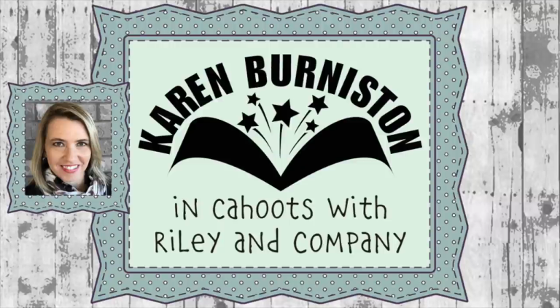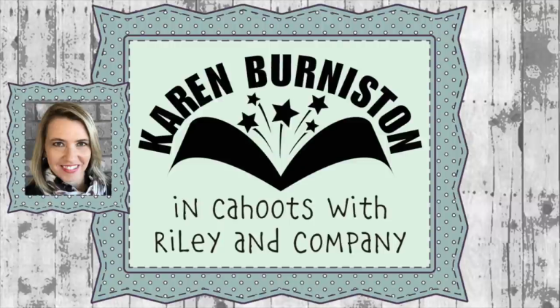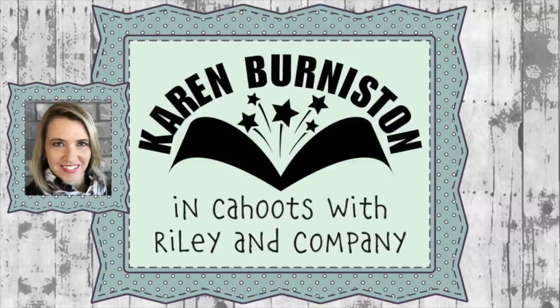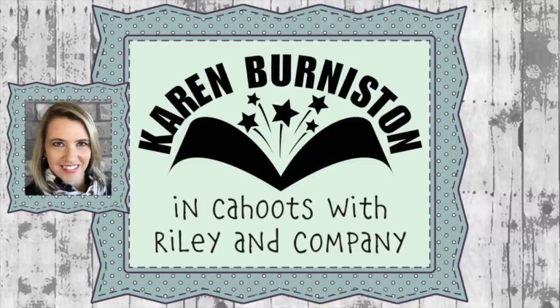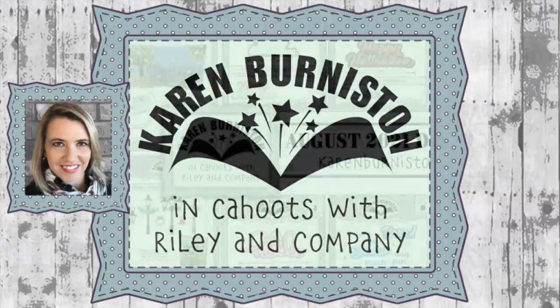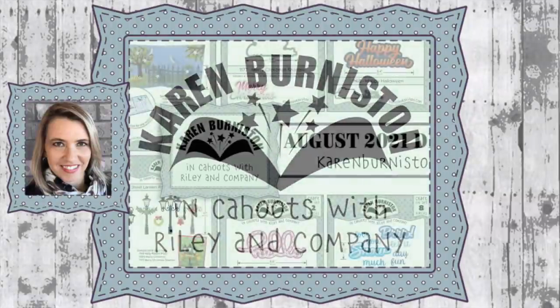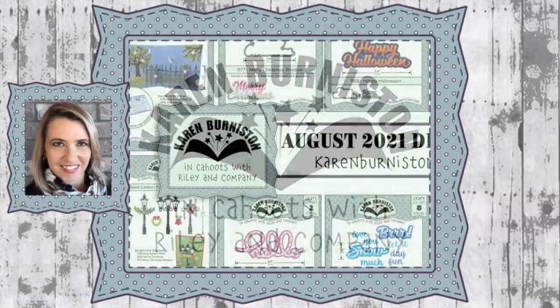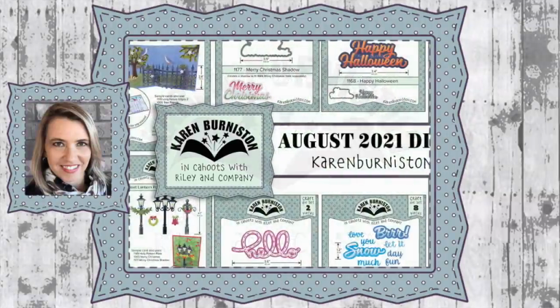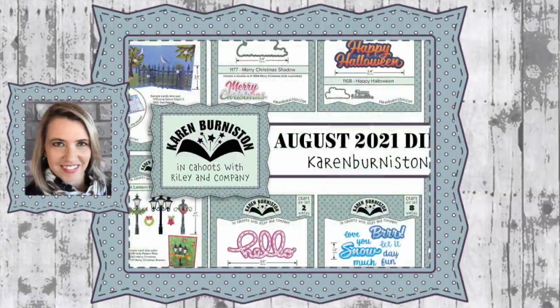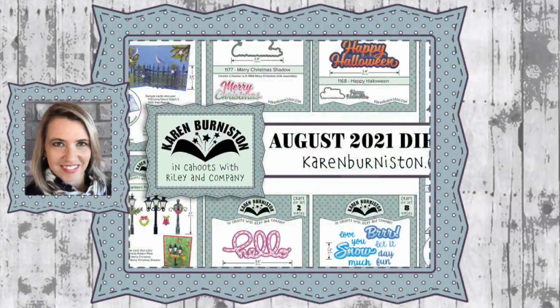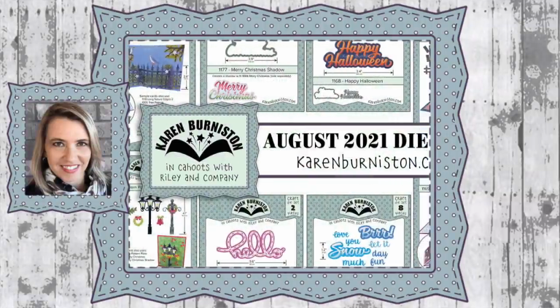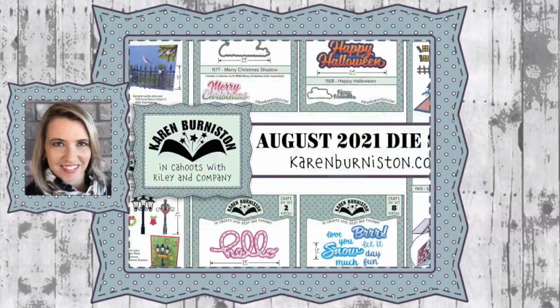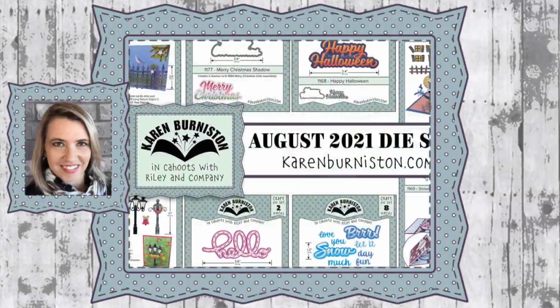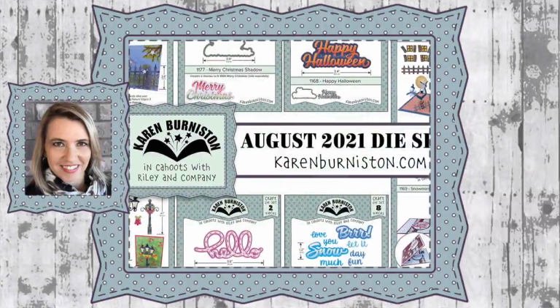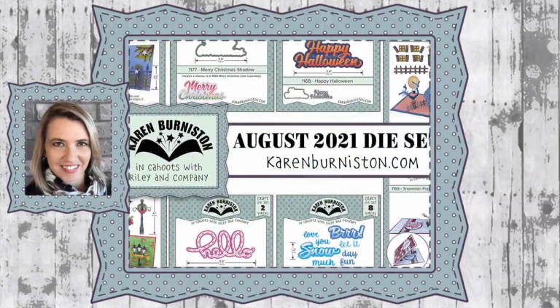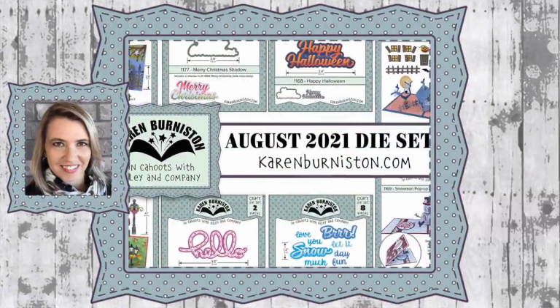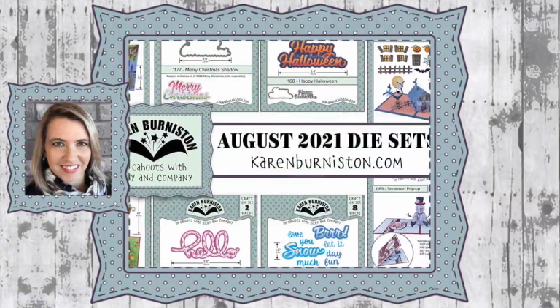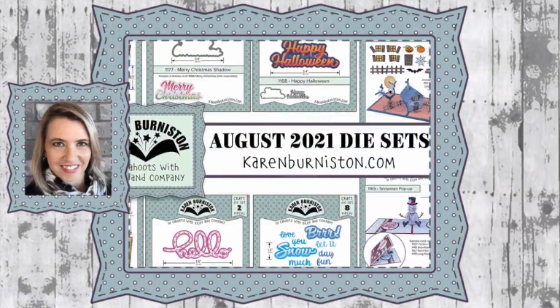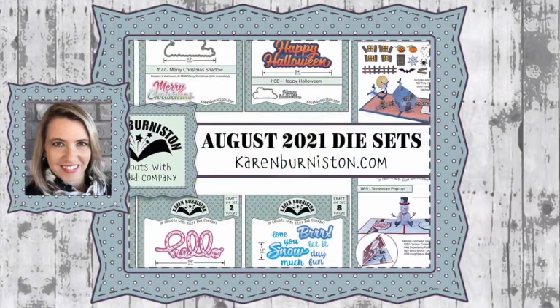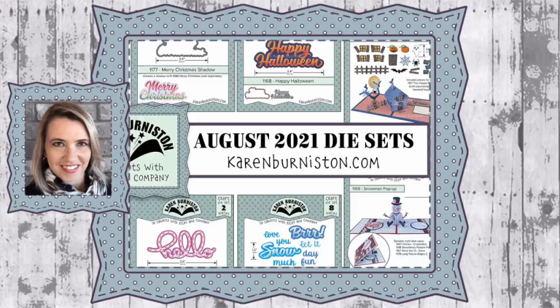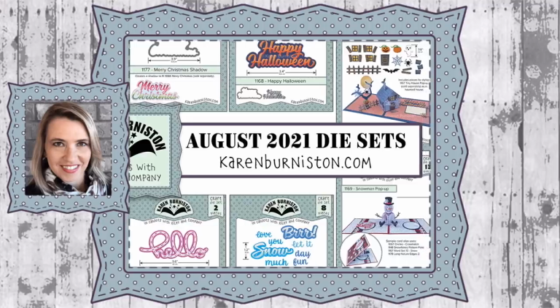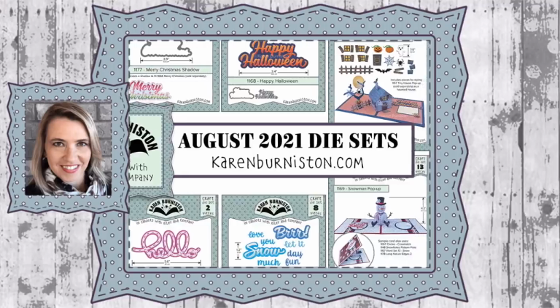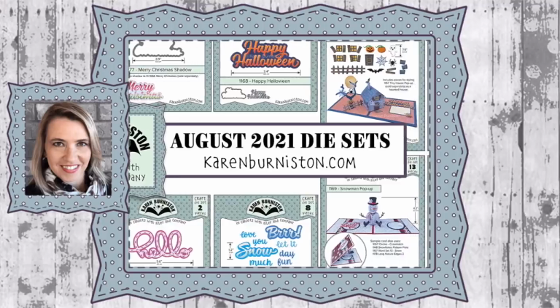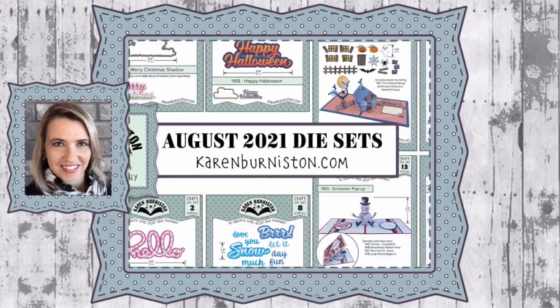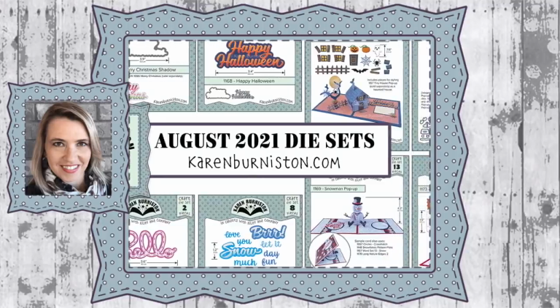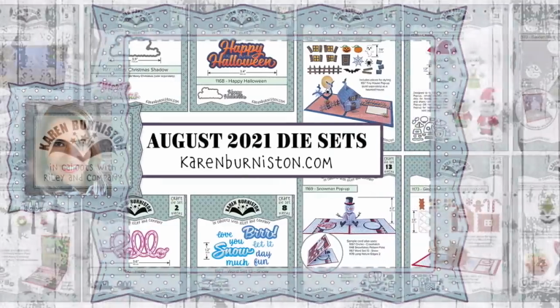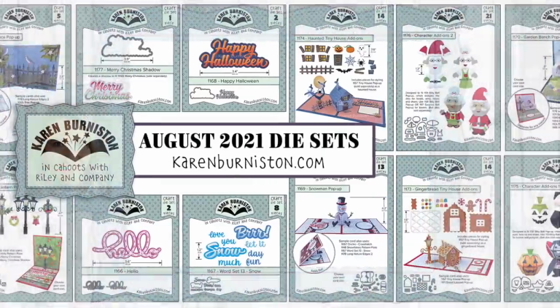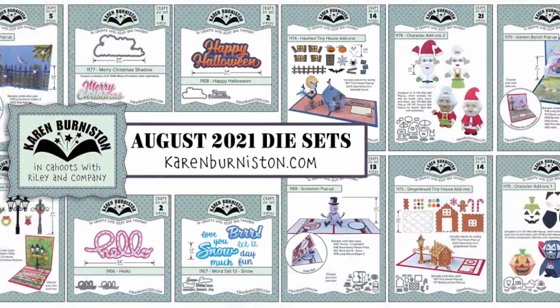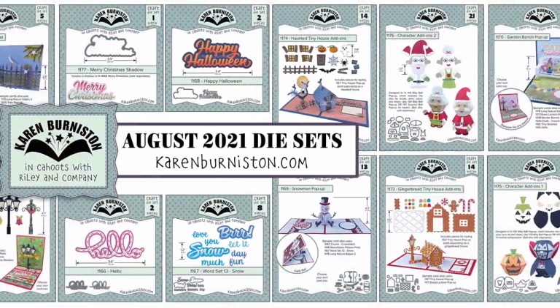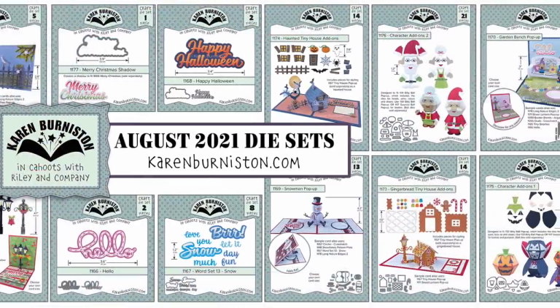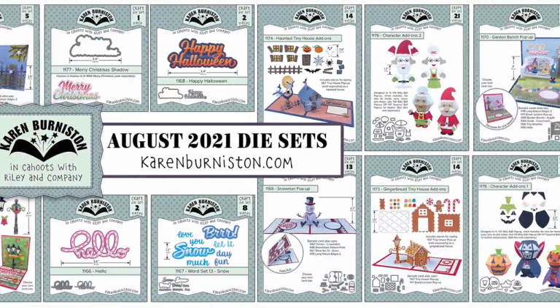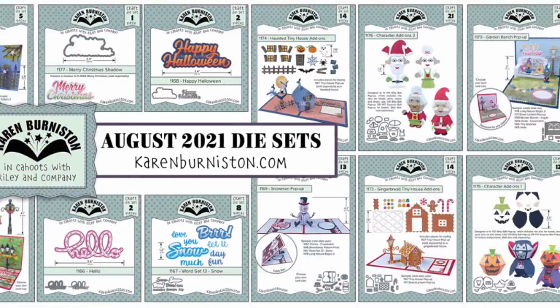Hello, it's Karen Burniston here with a preview video of the 14 new die sets in our August 2021 release.